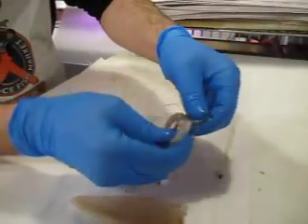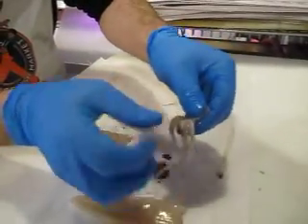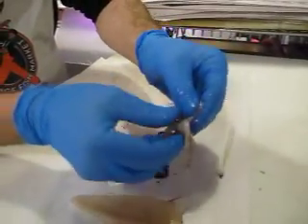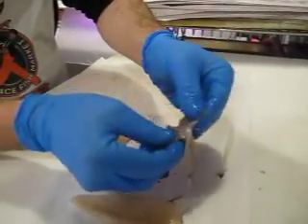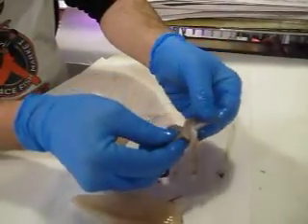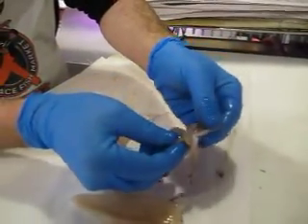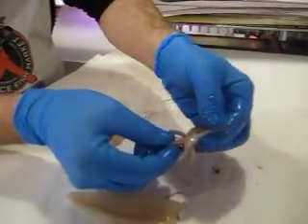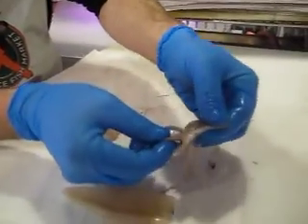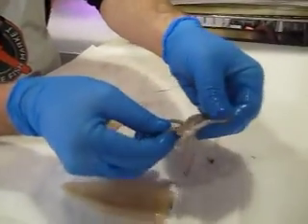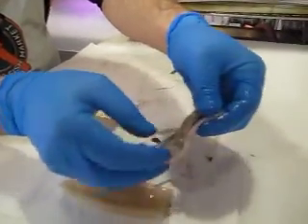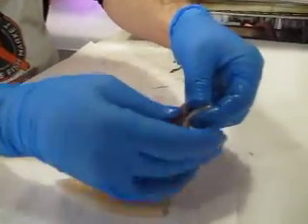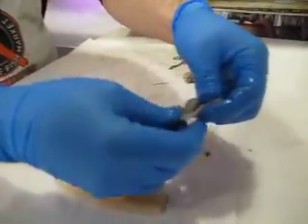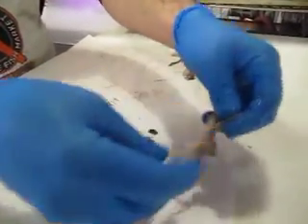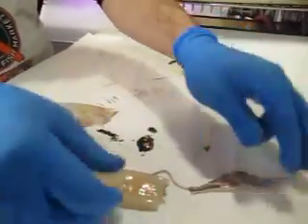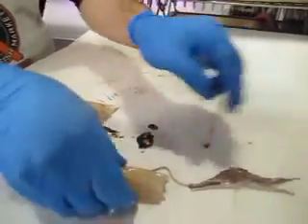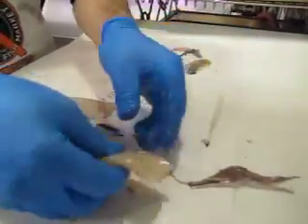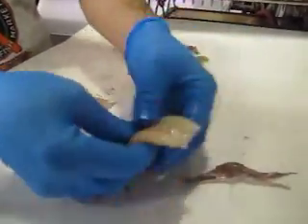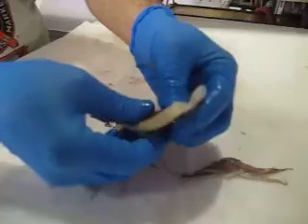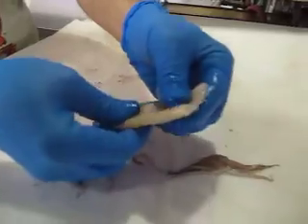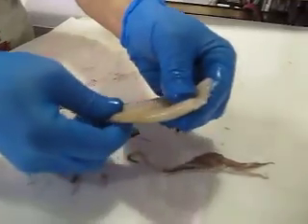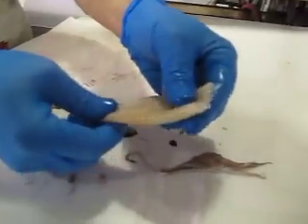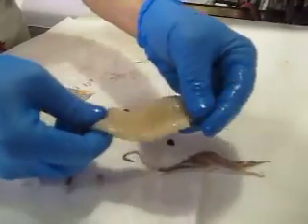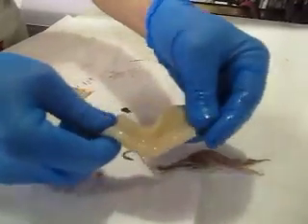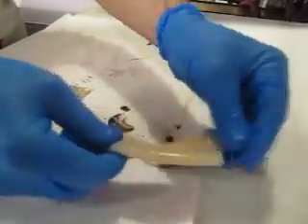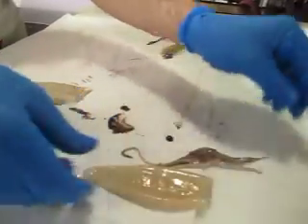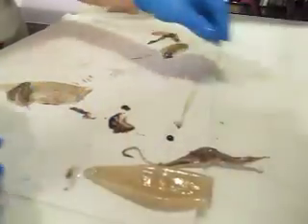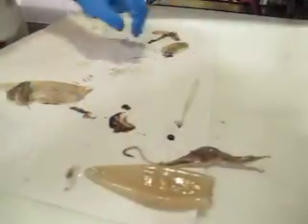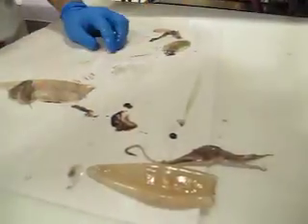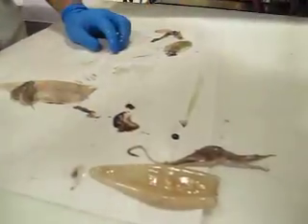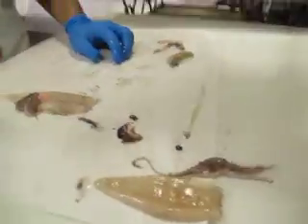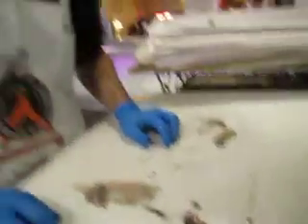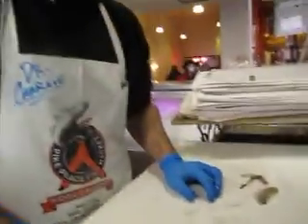Now you've got a nice clean set of tentacles, a nice clean mantle, and you're ready to make calamari.